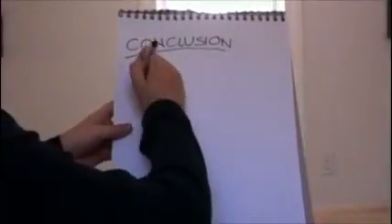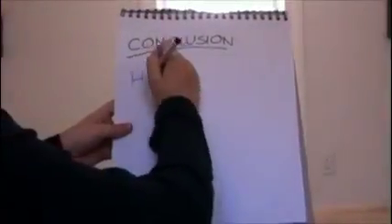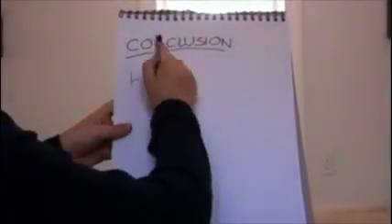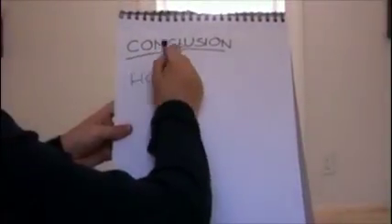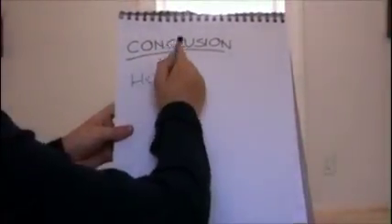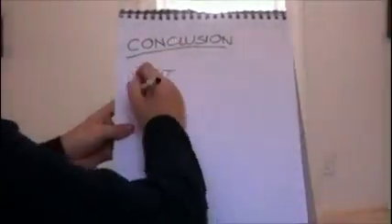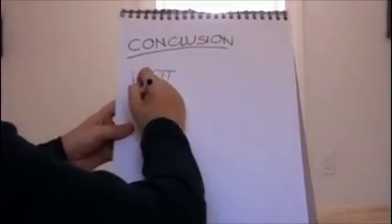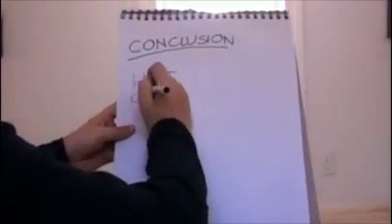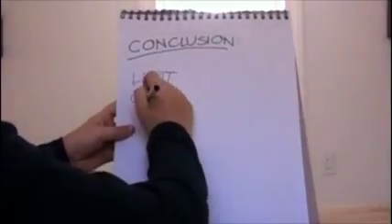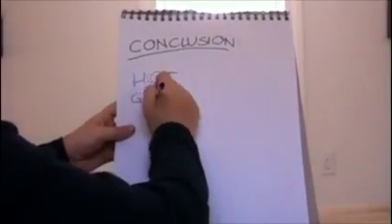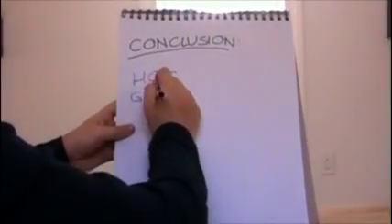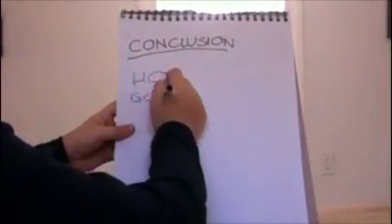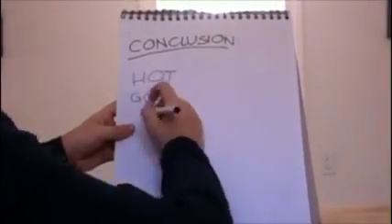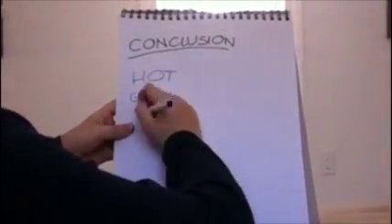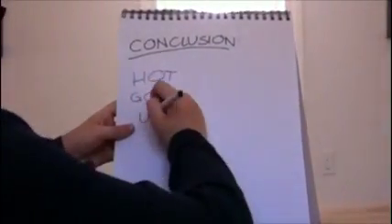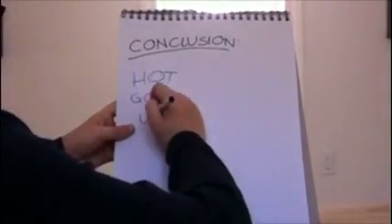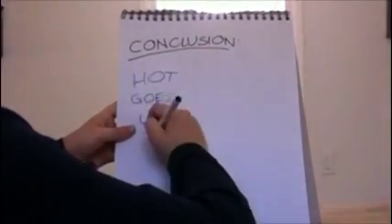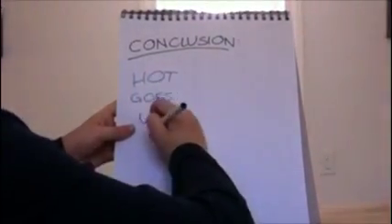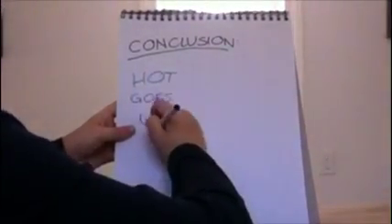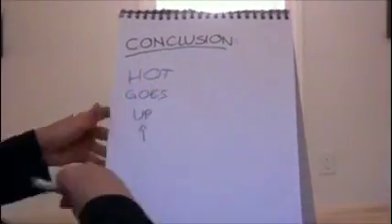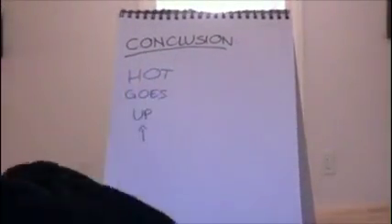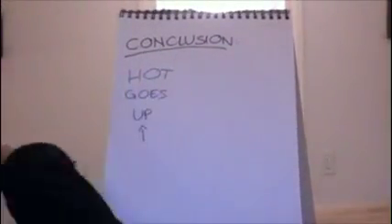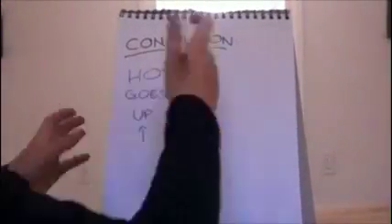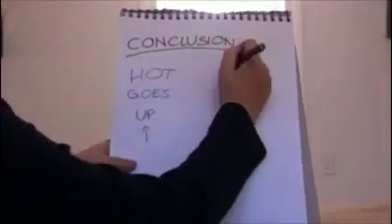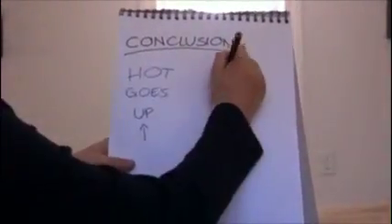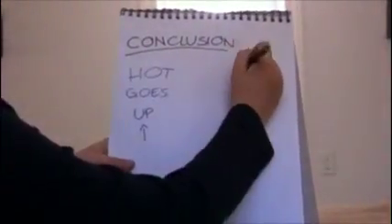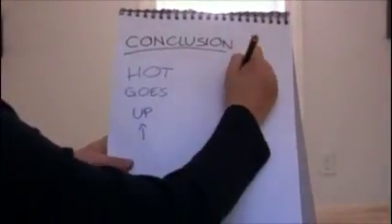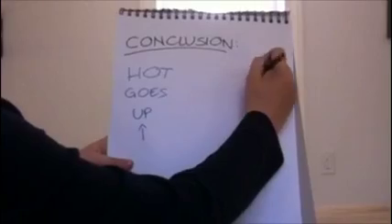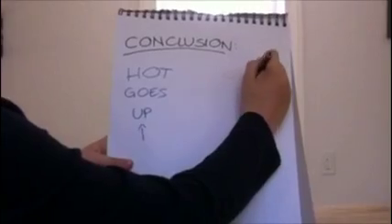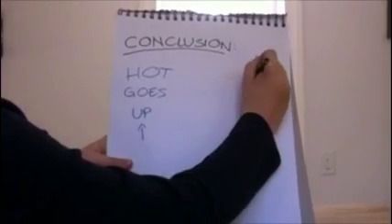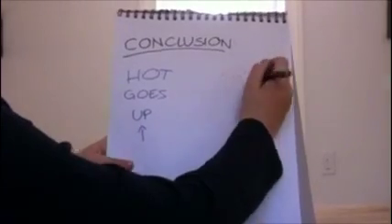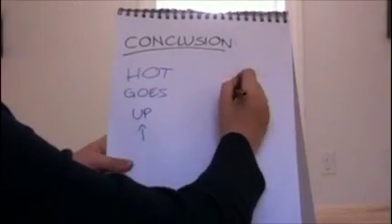Using the info that we already got, we can conclude that hot water or air goes up, and cold water or air goes down.